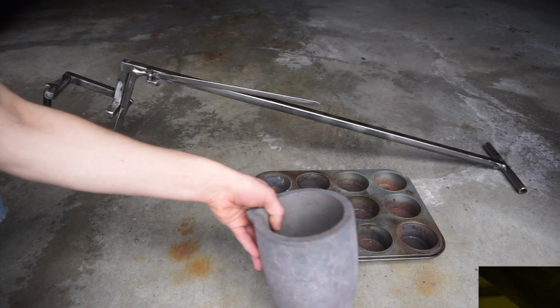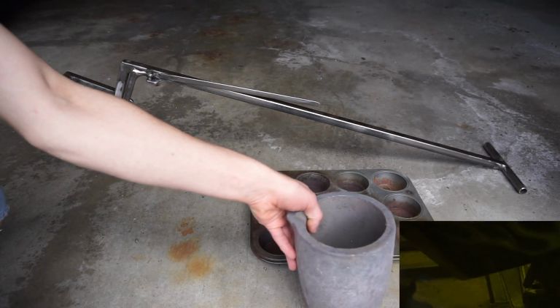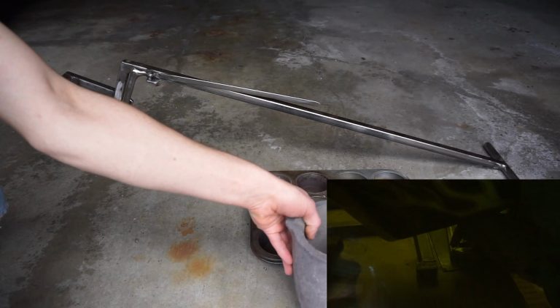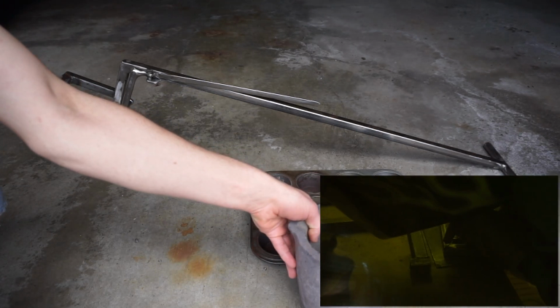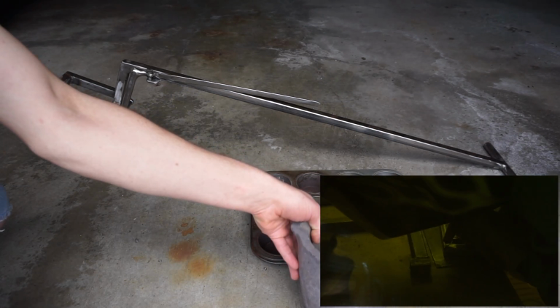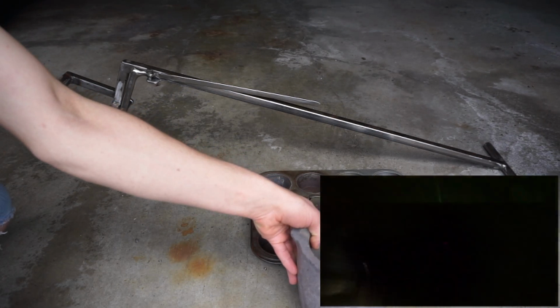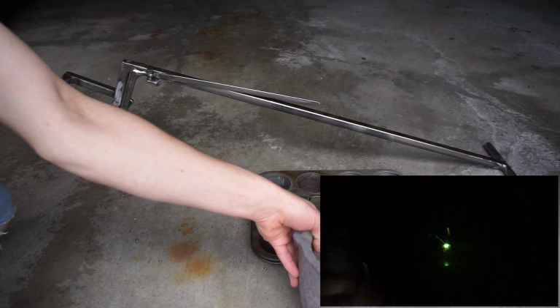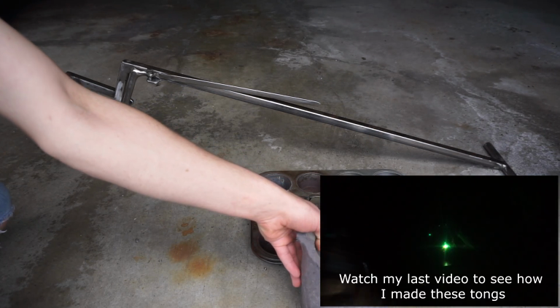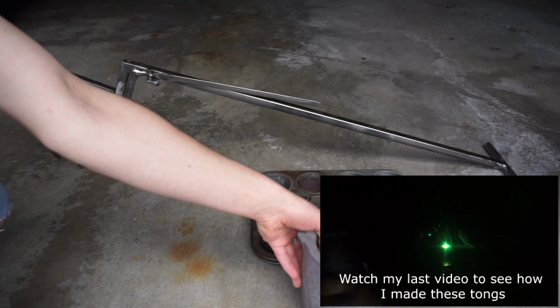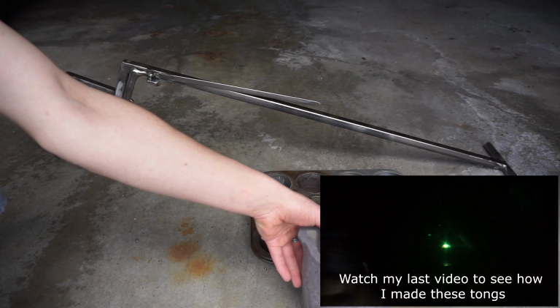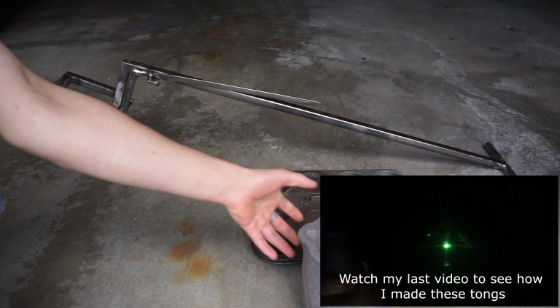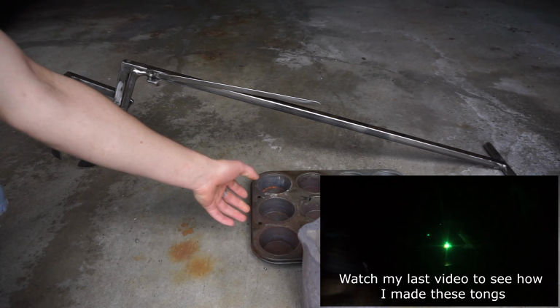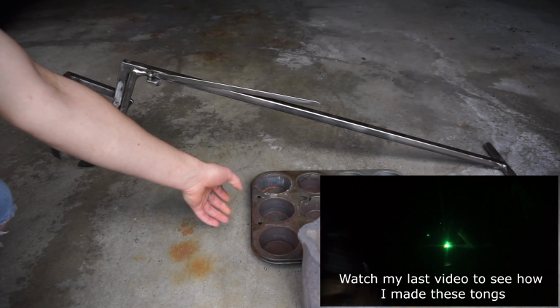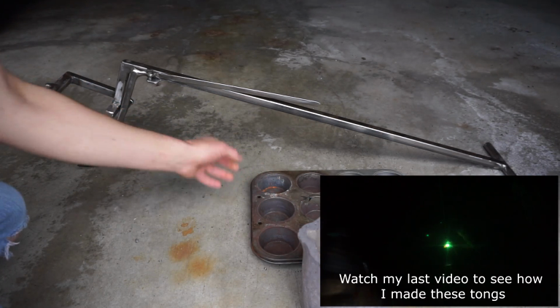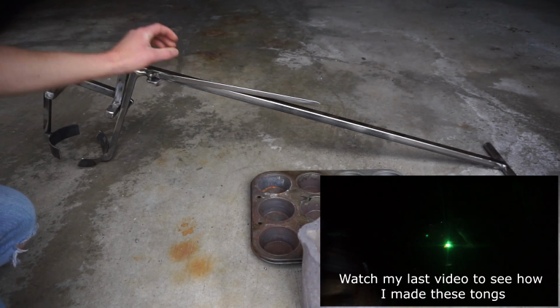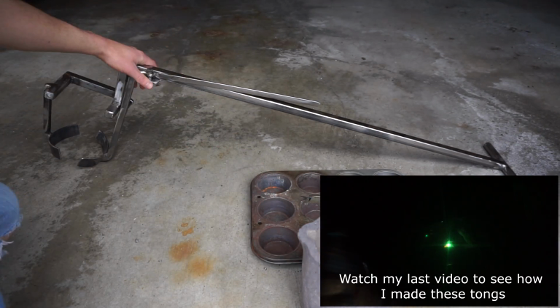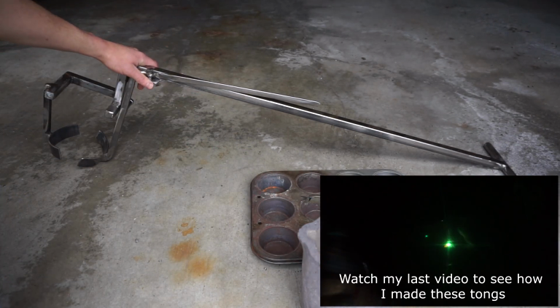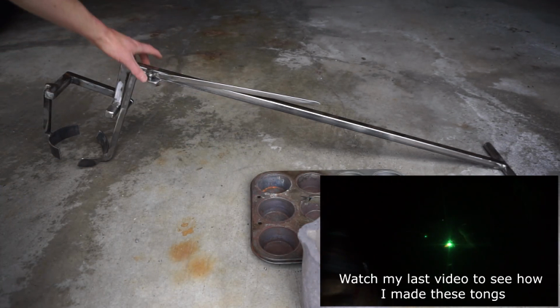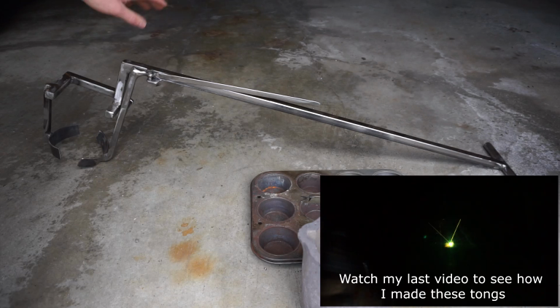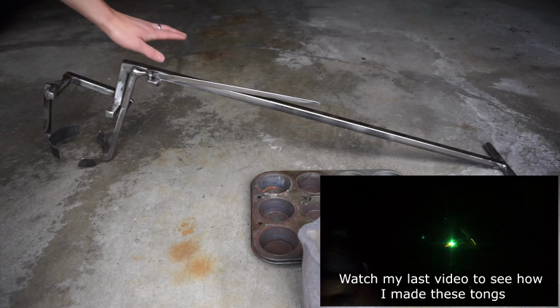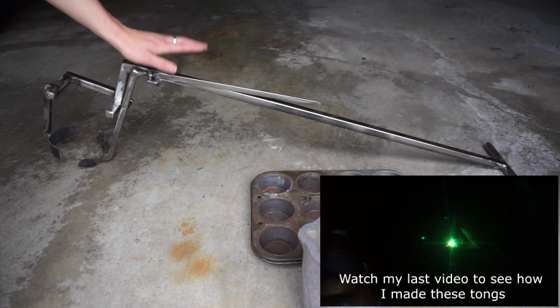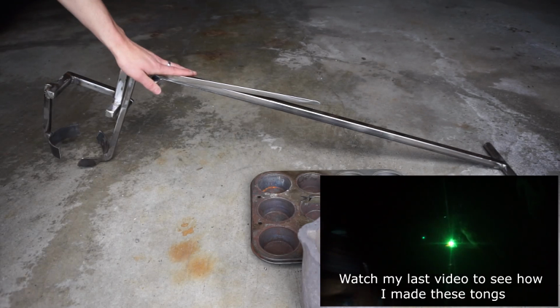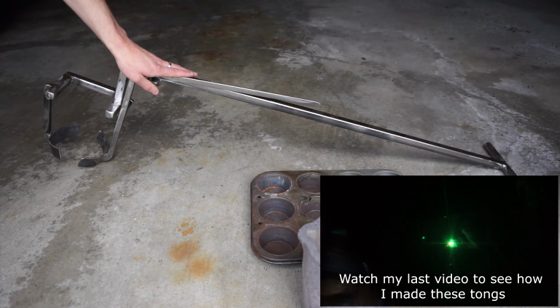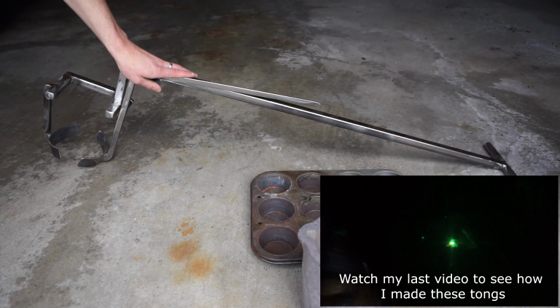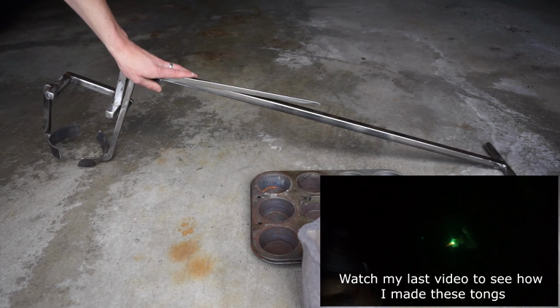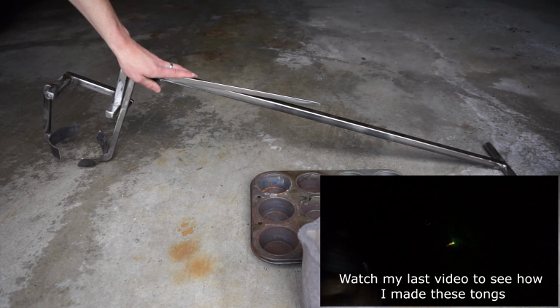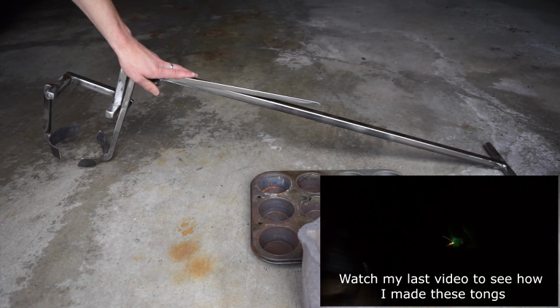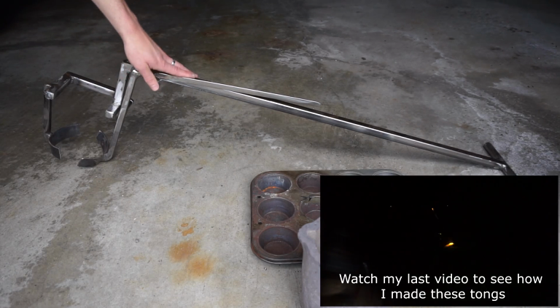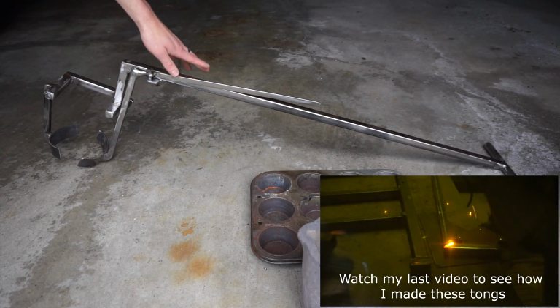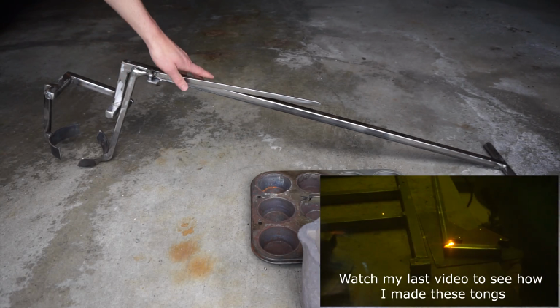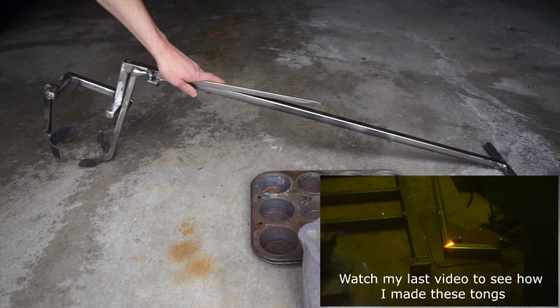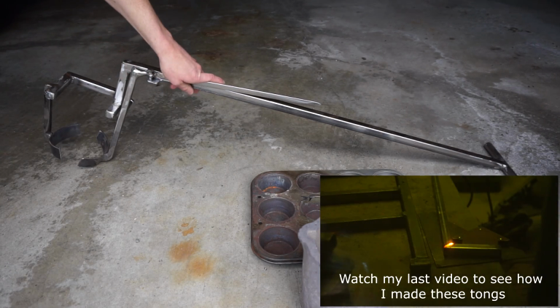So that's the clay crucible. These are the tongs I made — I made these at Hack Pittsburgh.